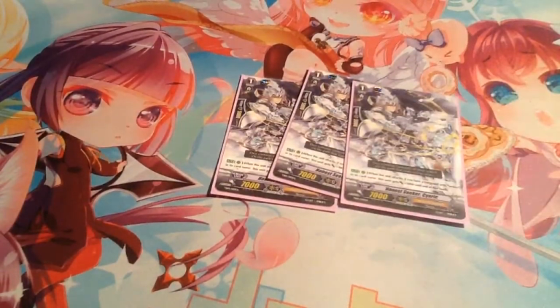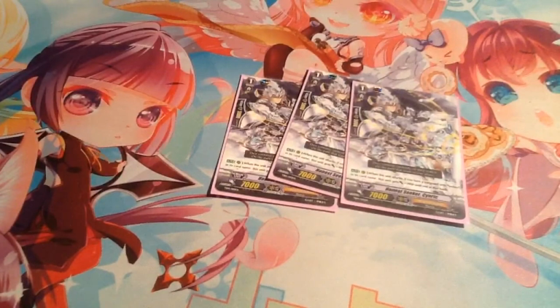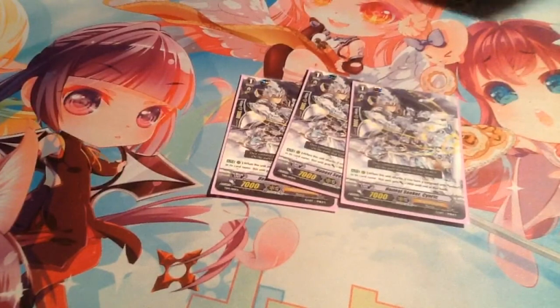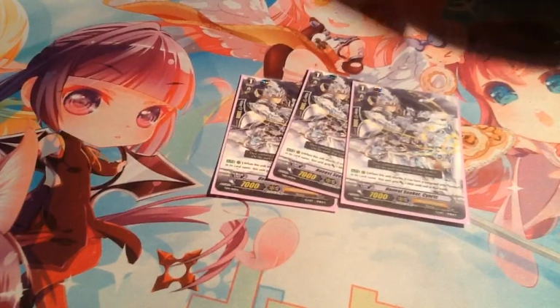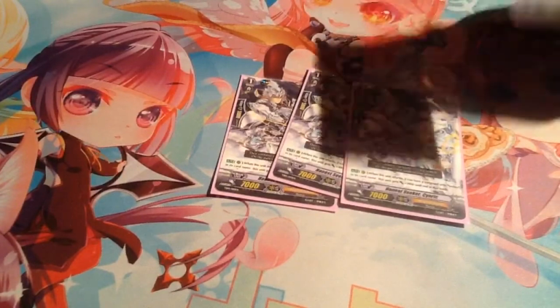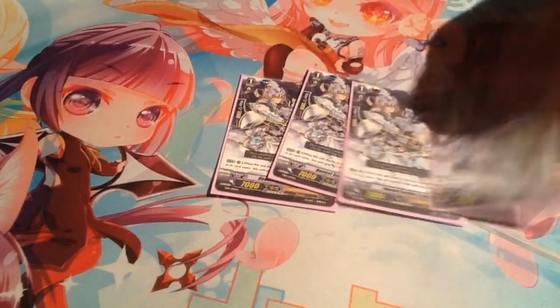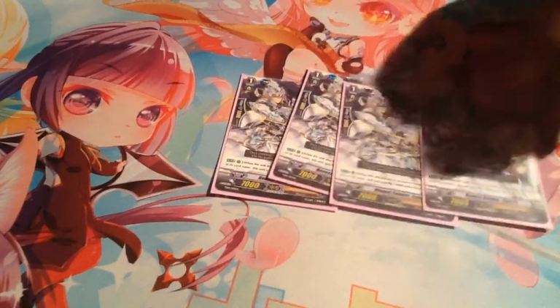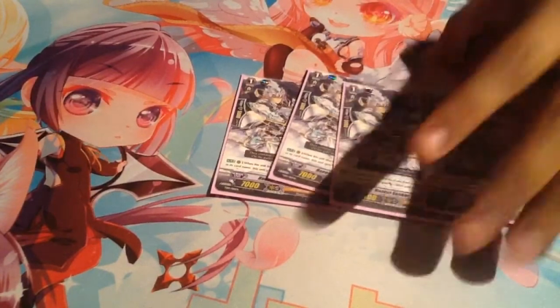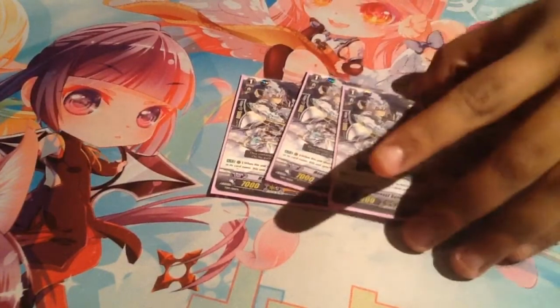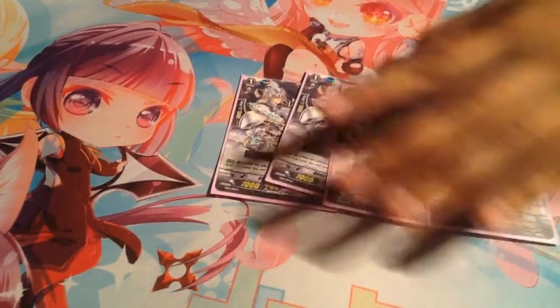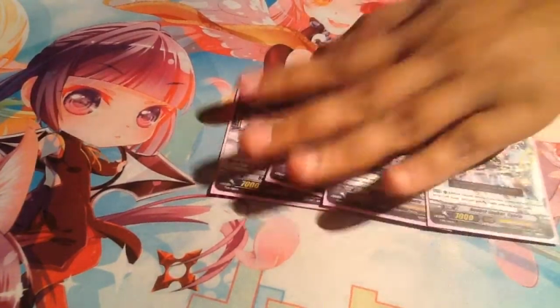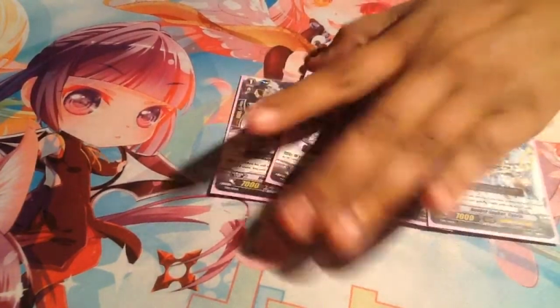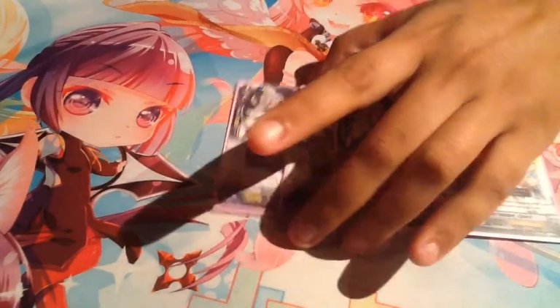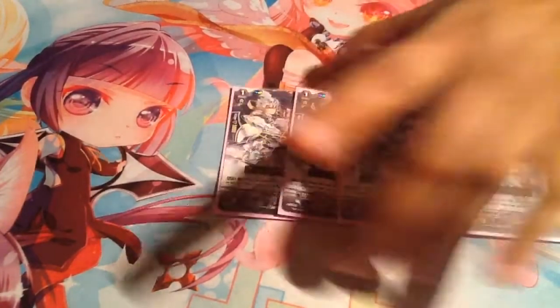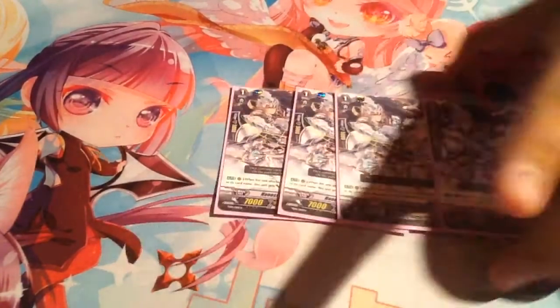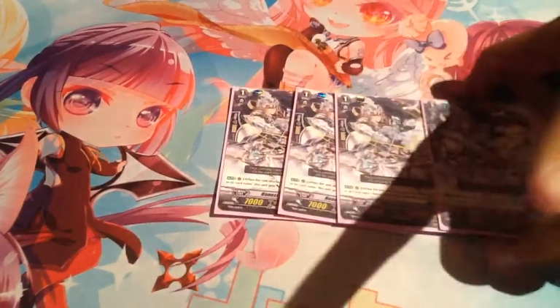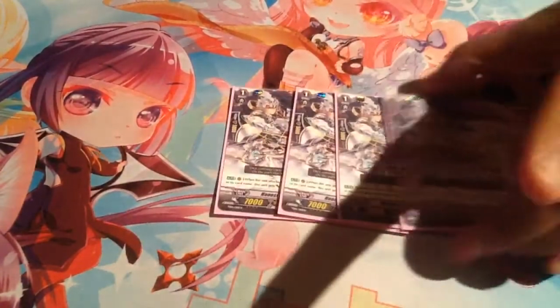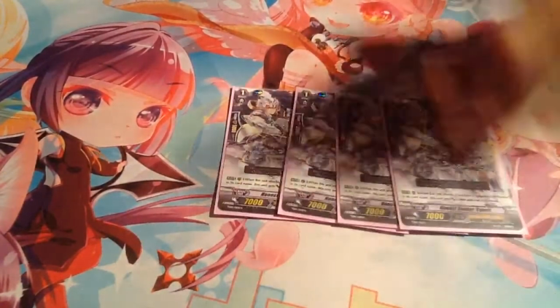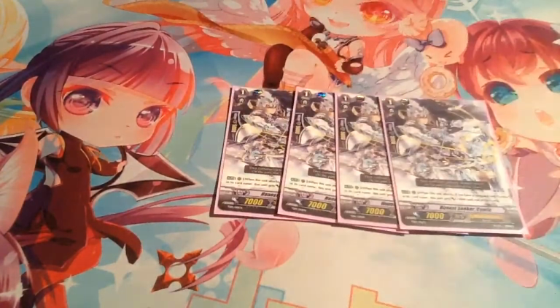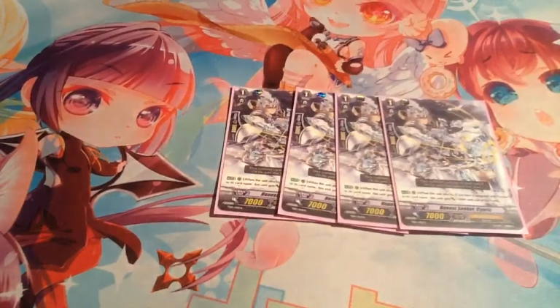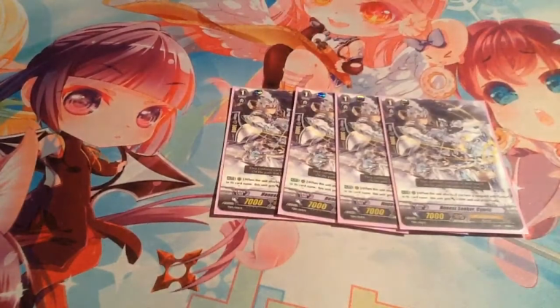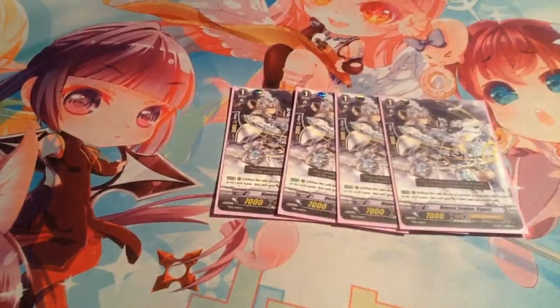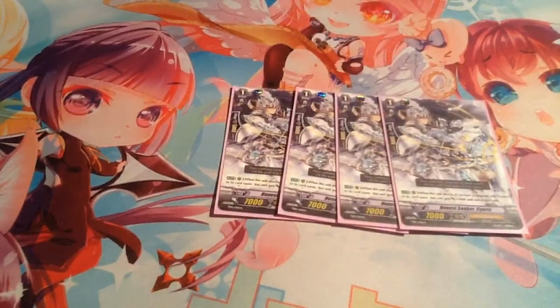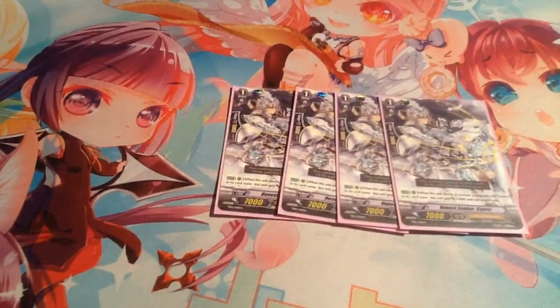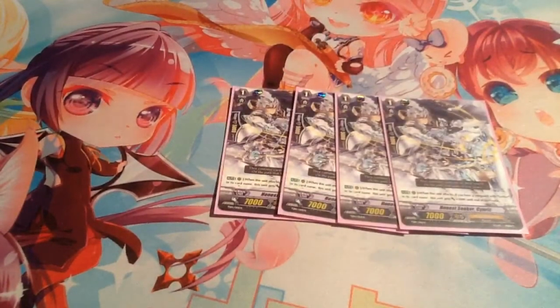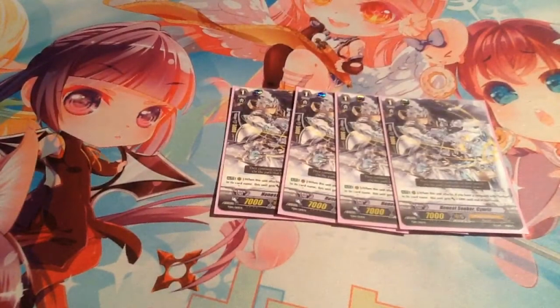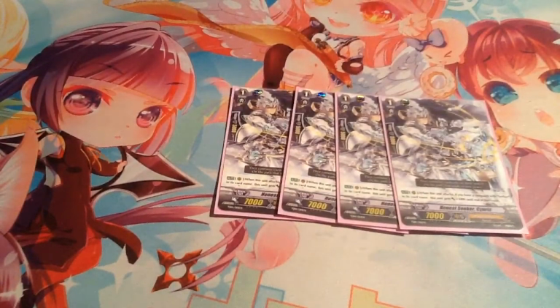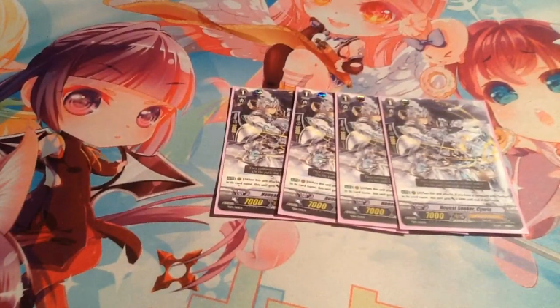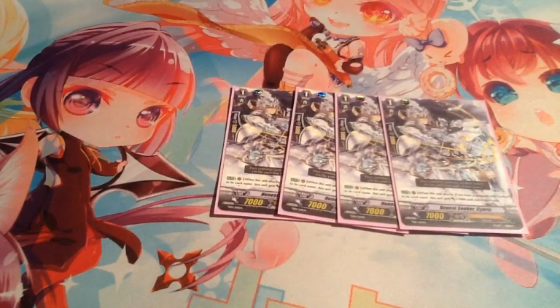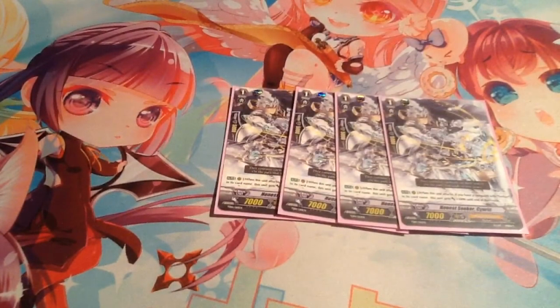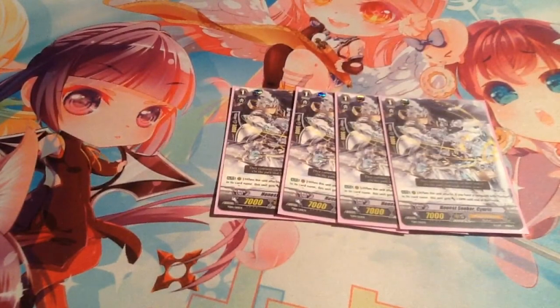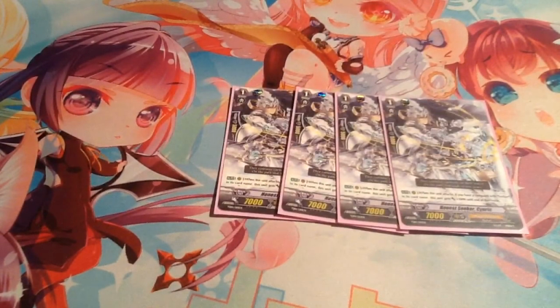Four Honest Seeker Sinric. When this card attacks, if you have a vanguard with Seeker, it gets plus 3k.